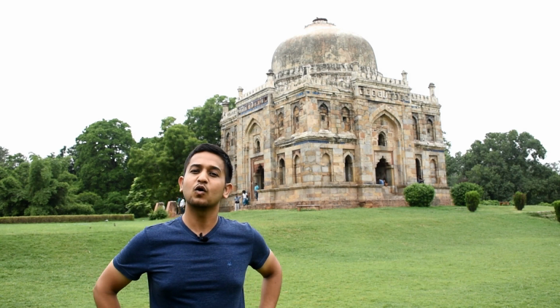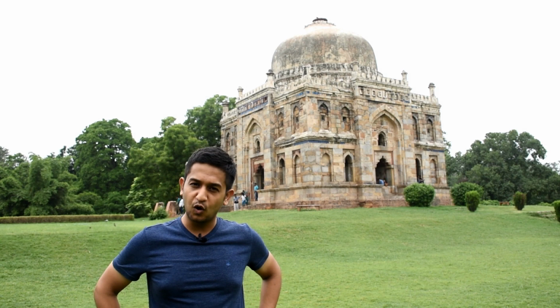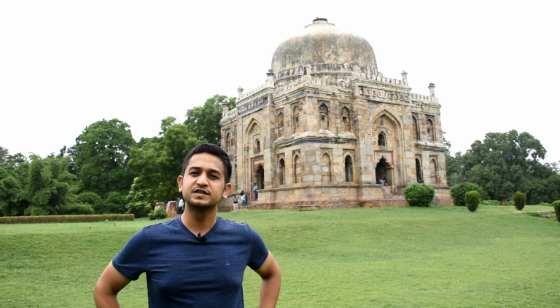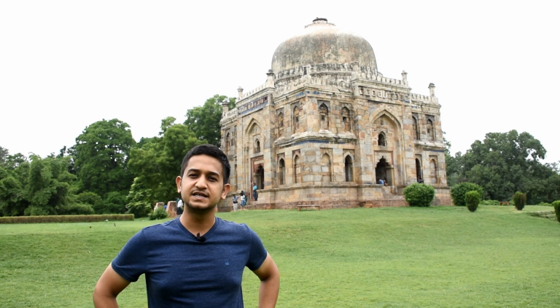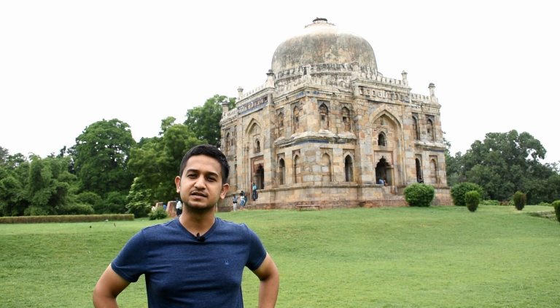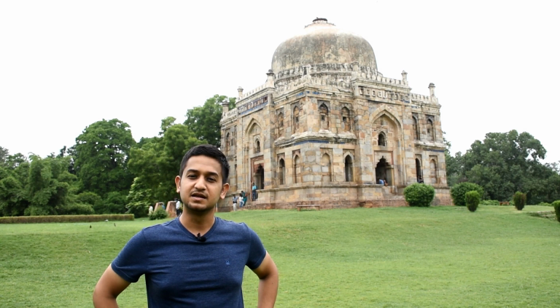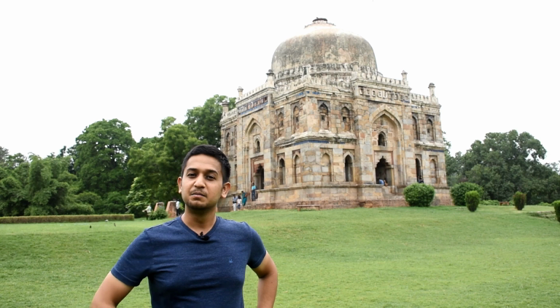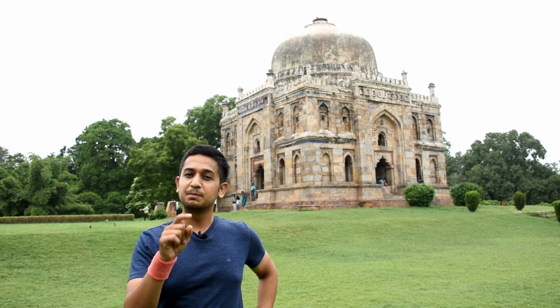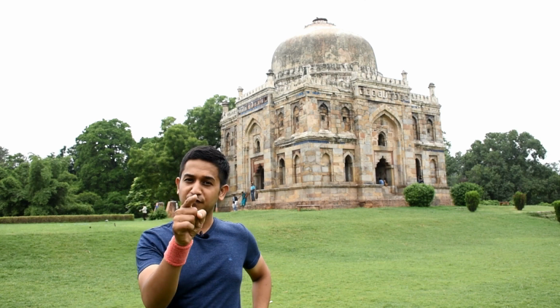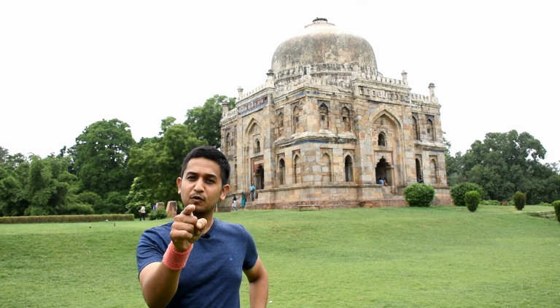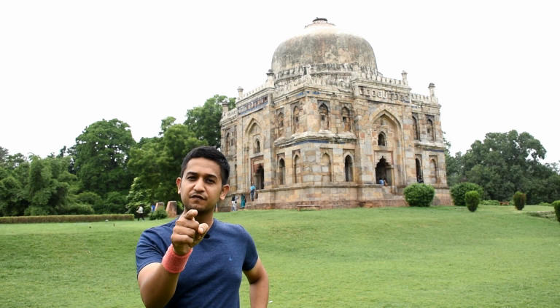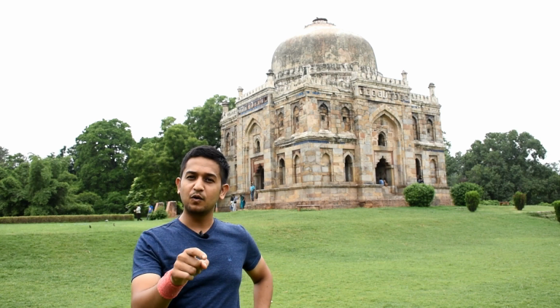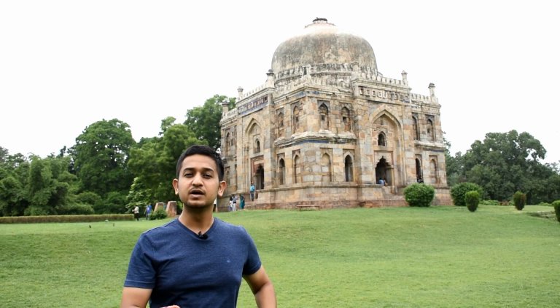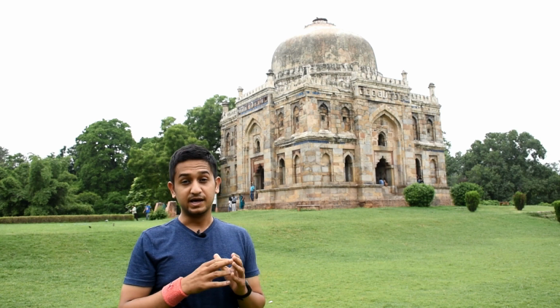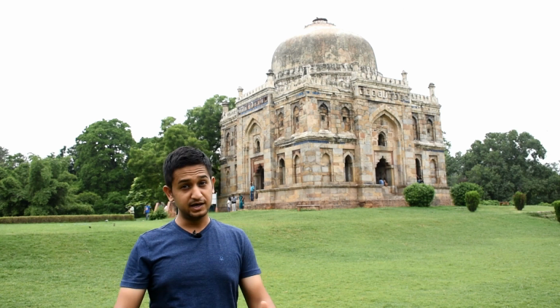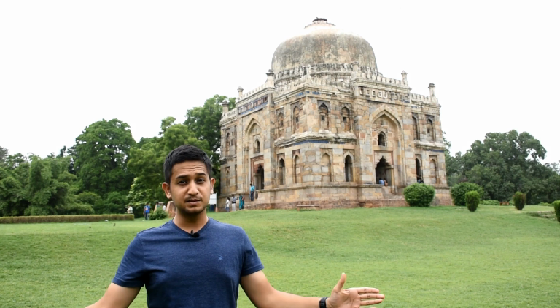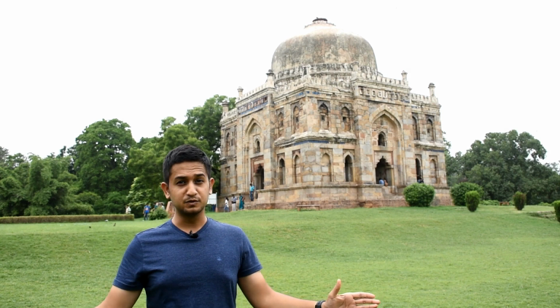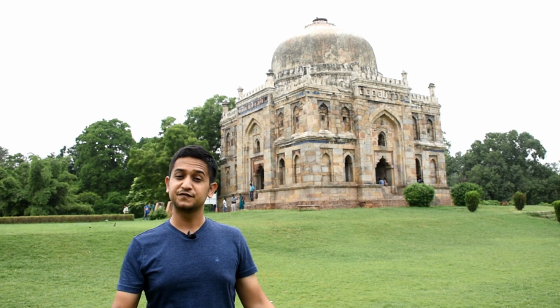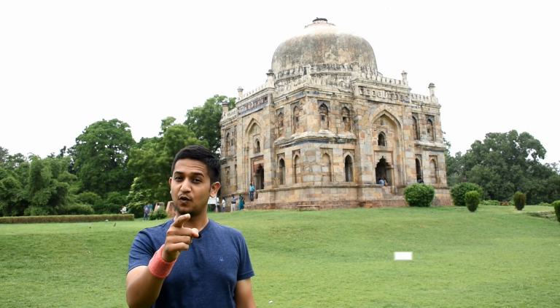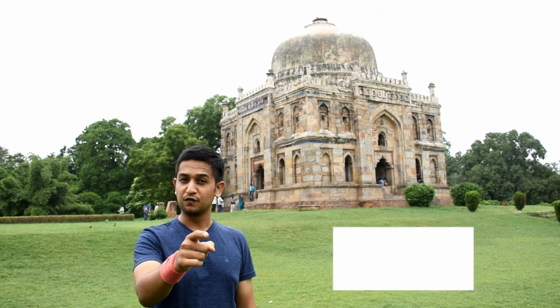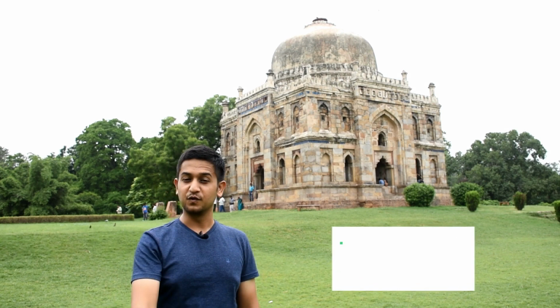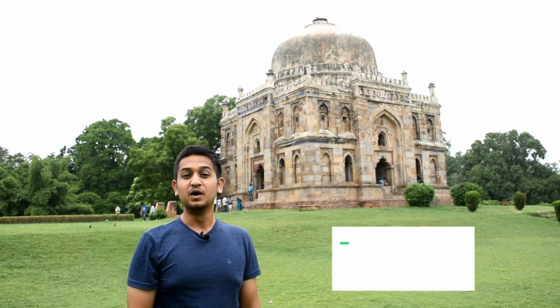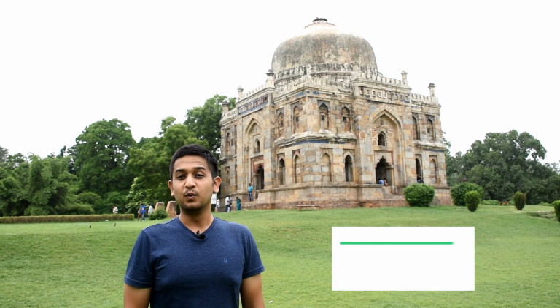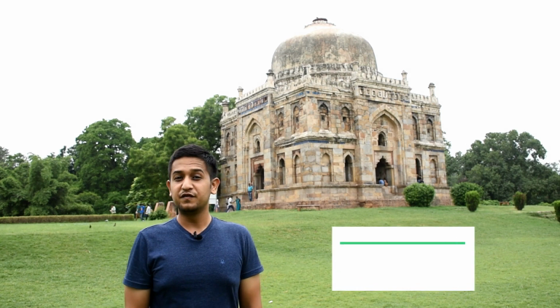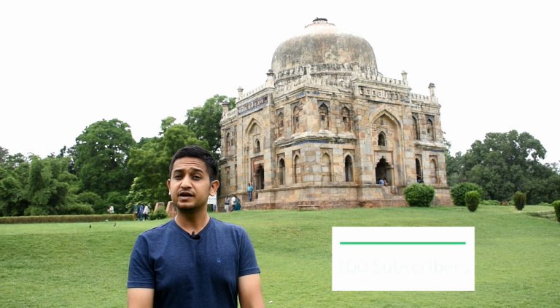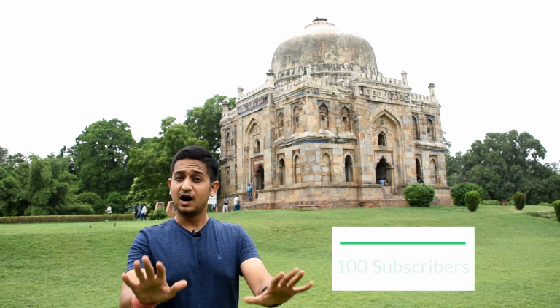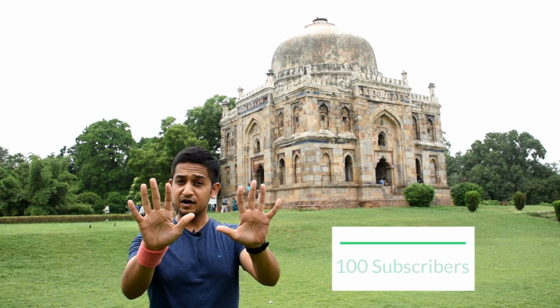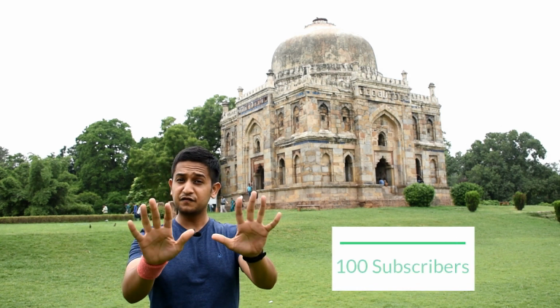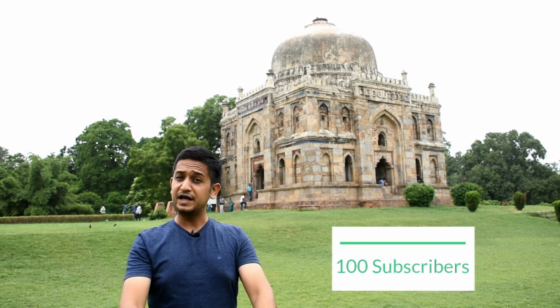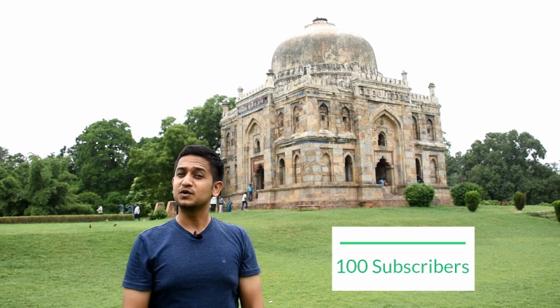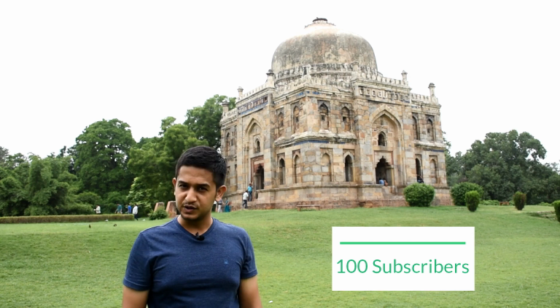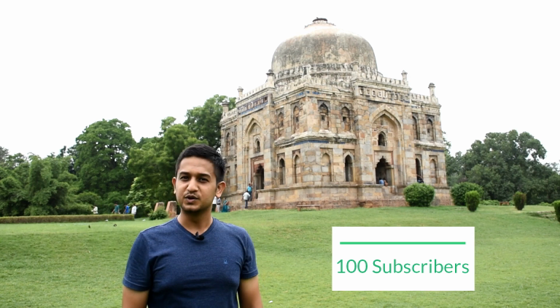And here's some news for all of you — we've hit 100 friends on YouTube.